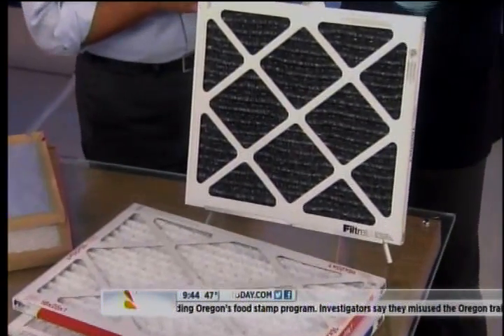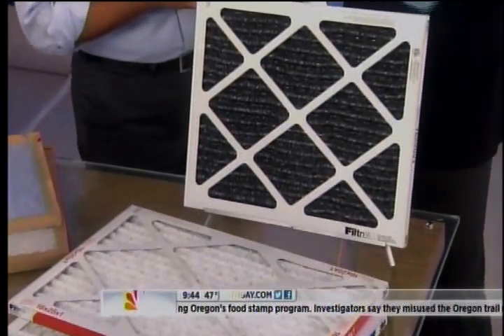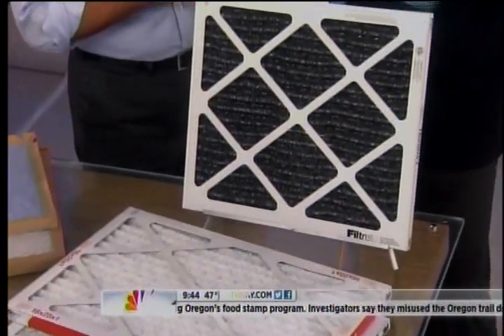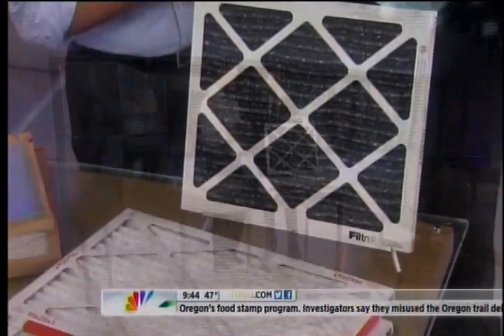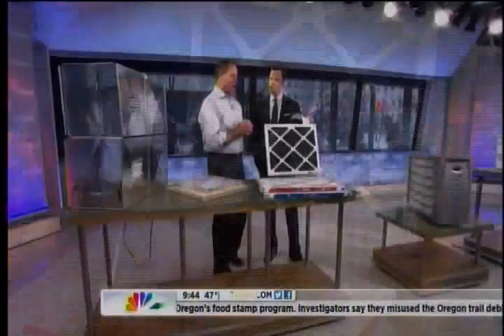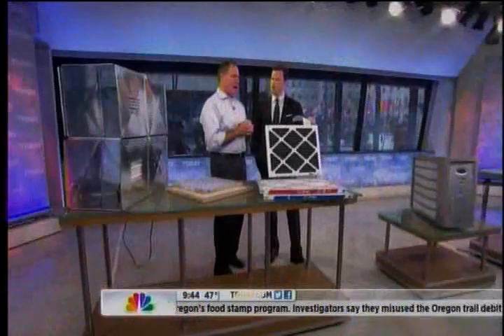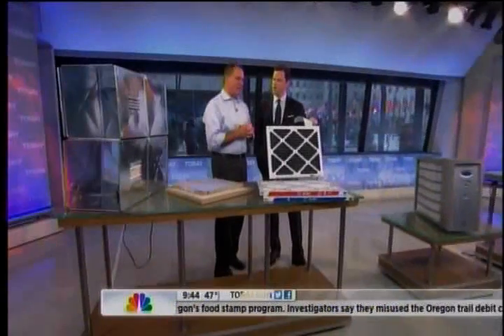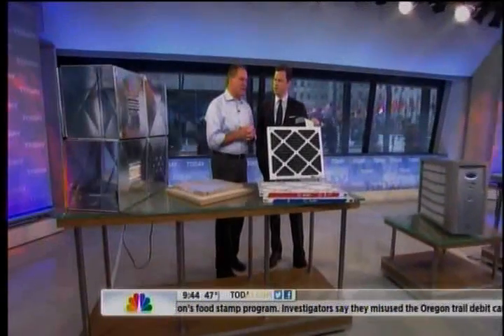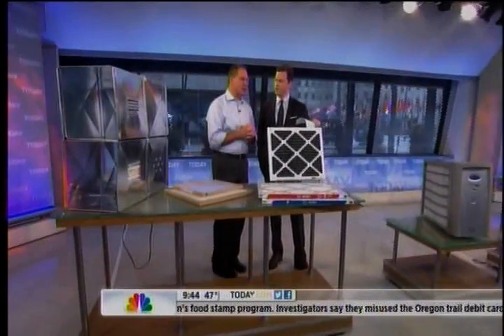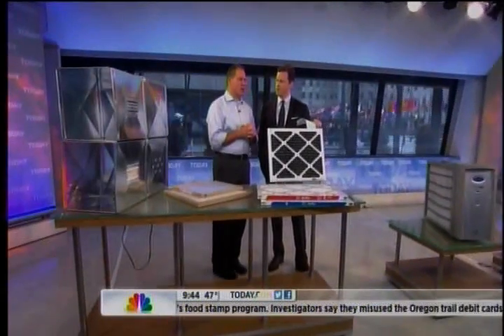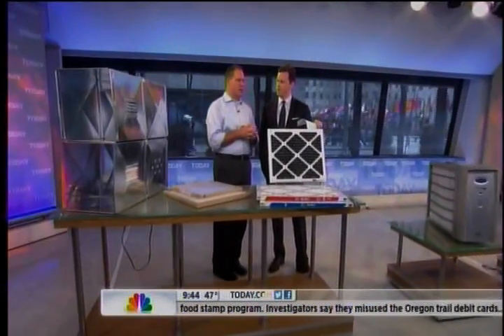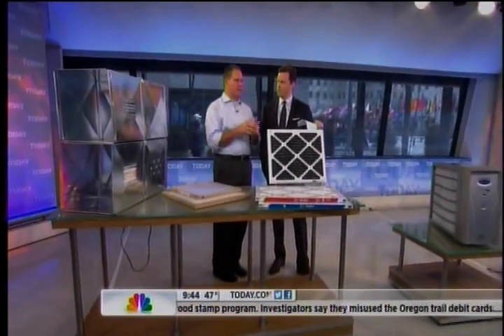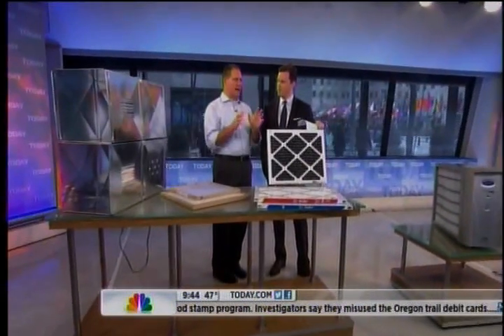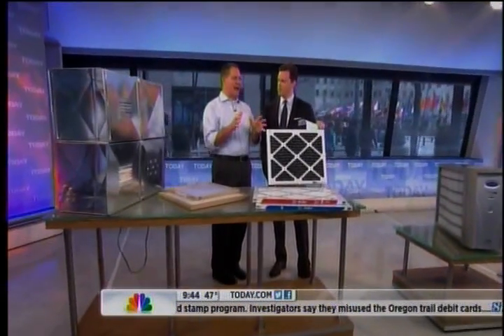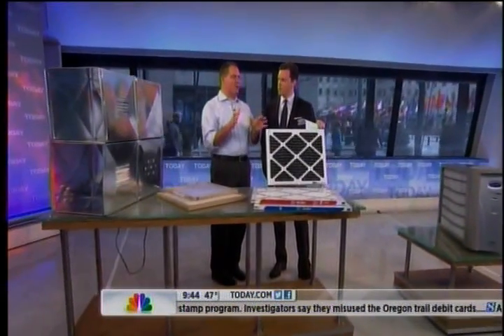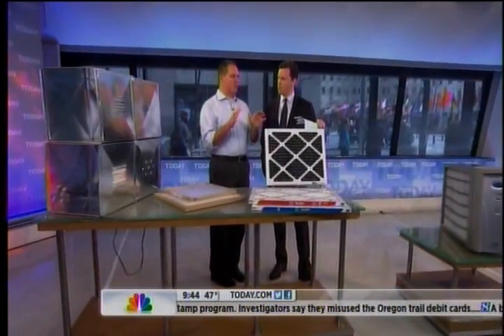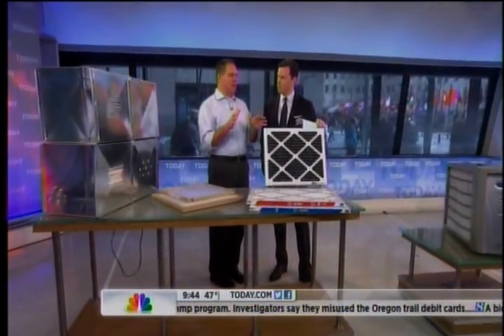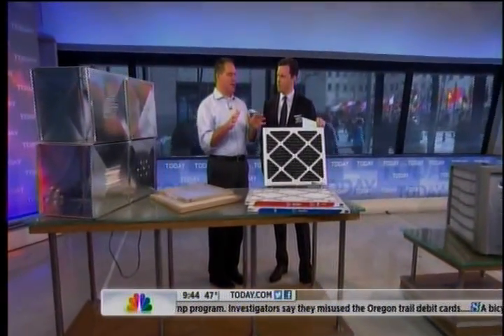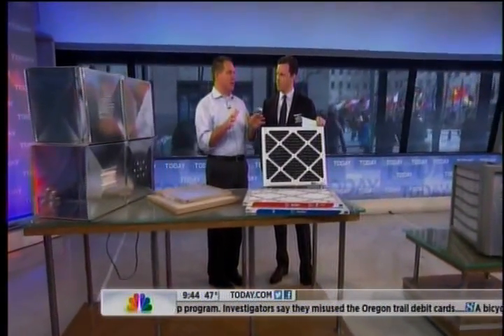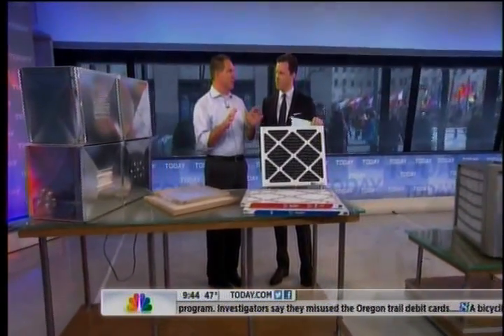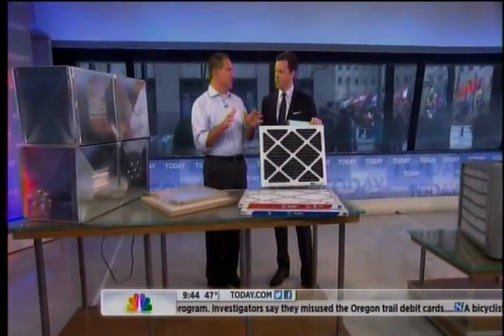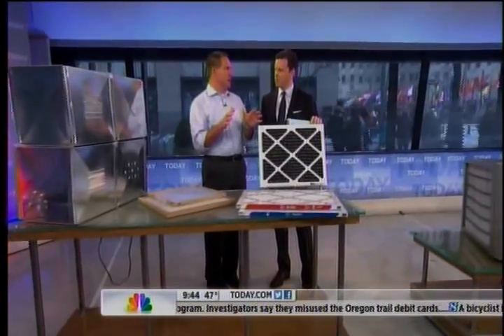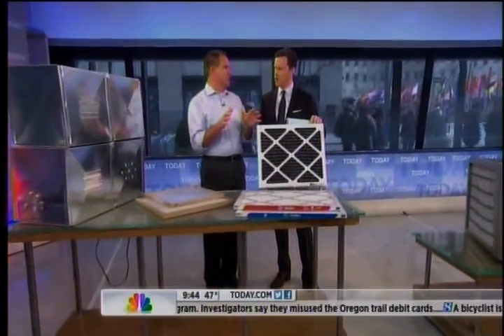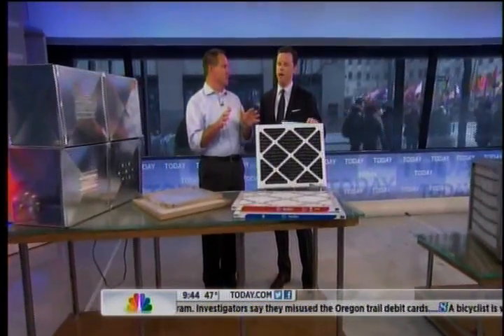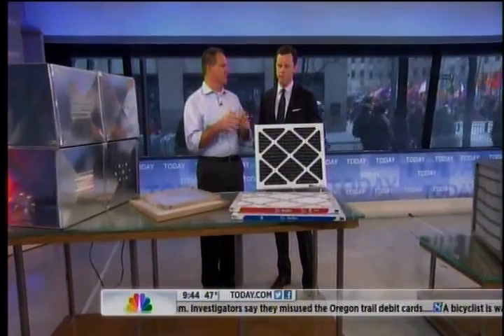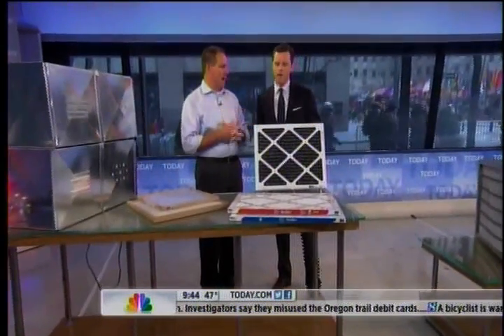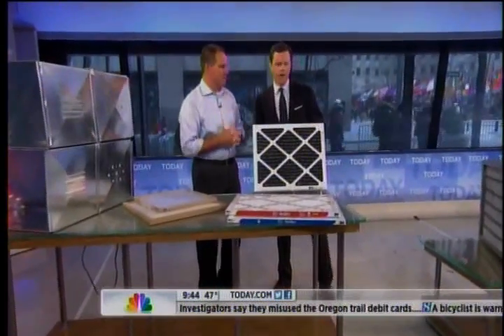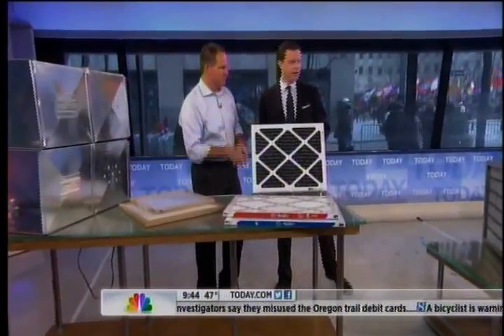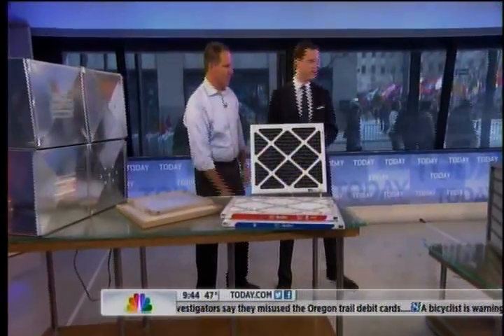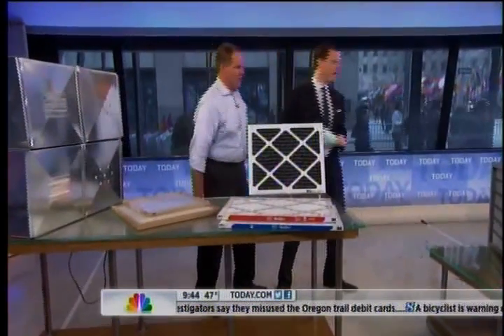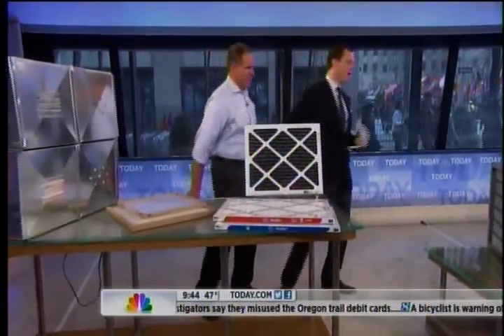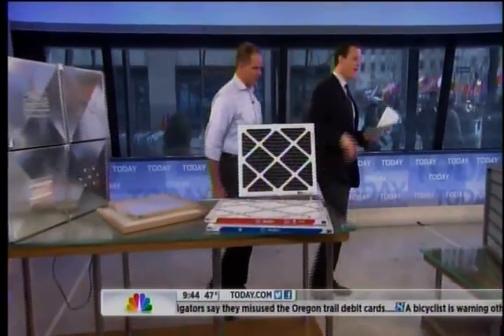How often do you change those? It depends on where you live, but on average you probably change them every two months.